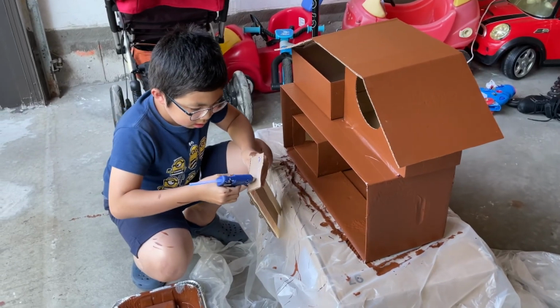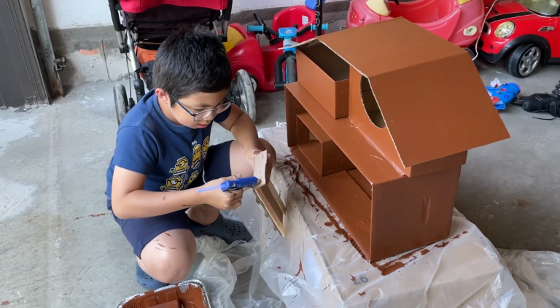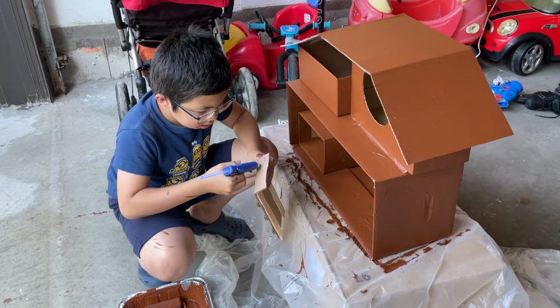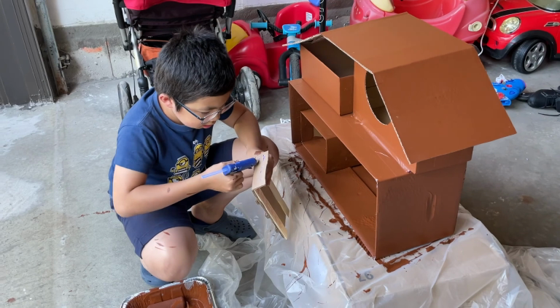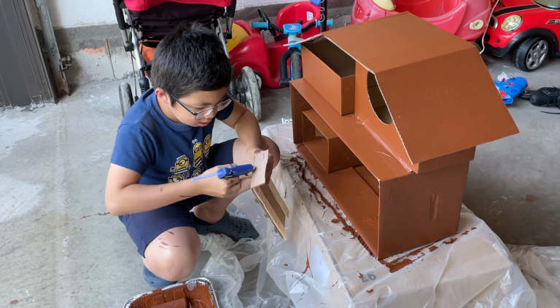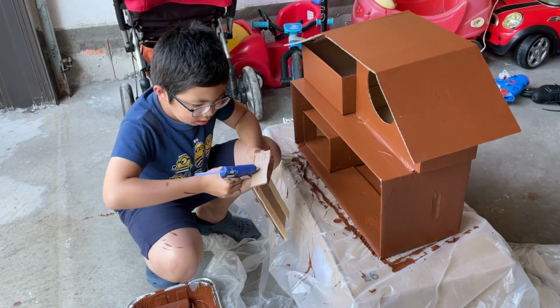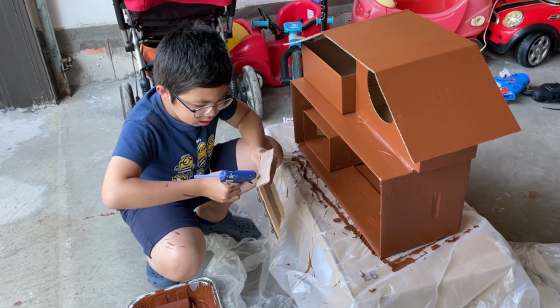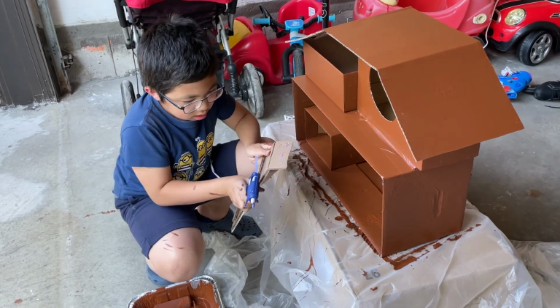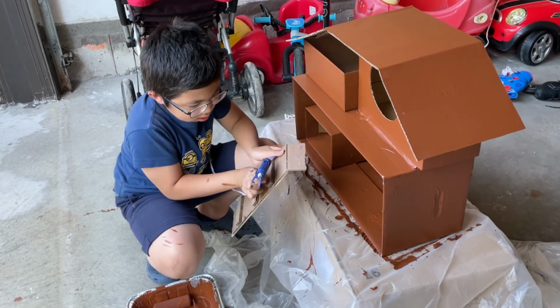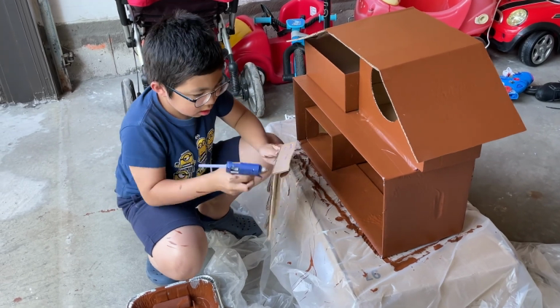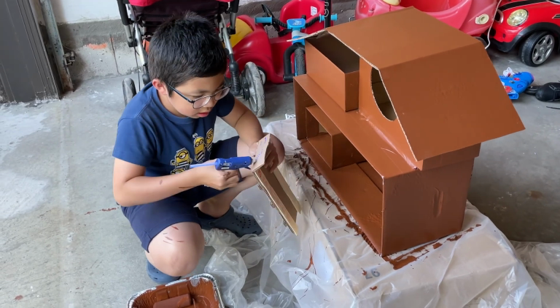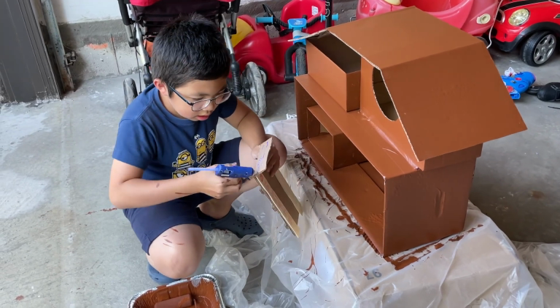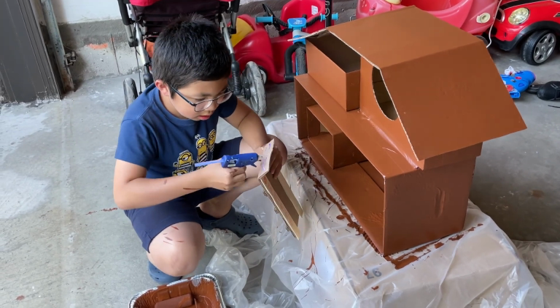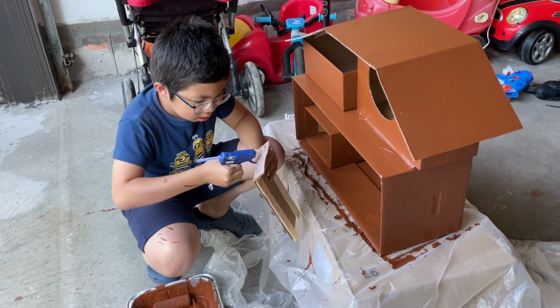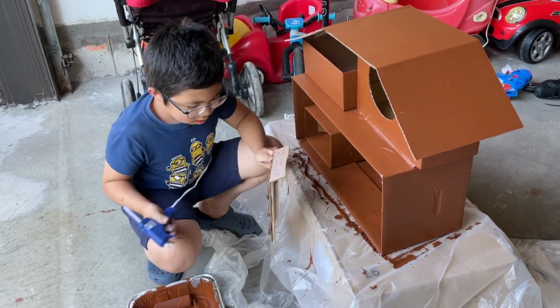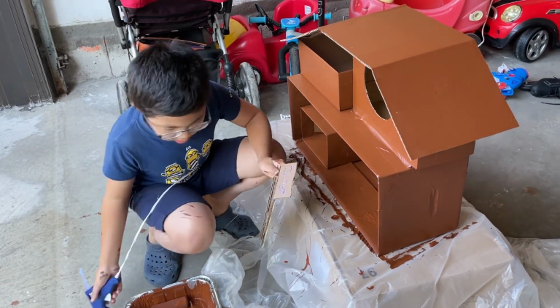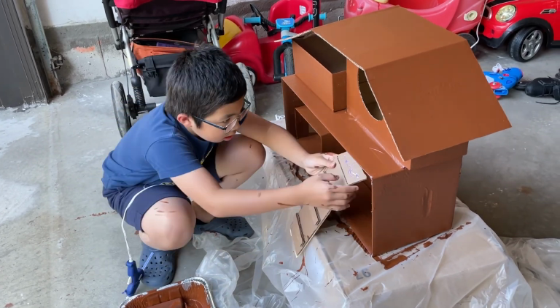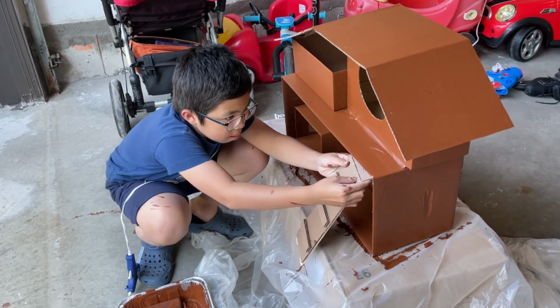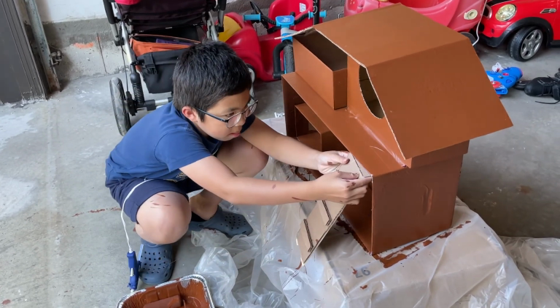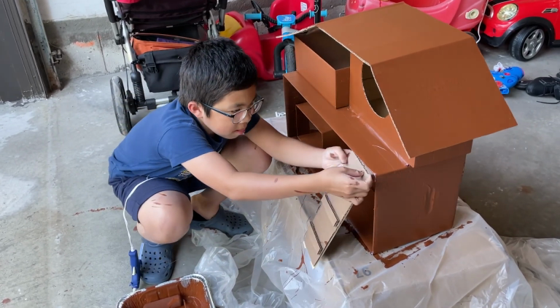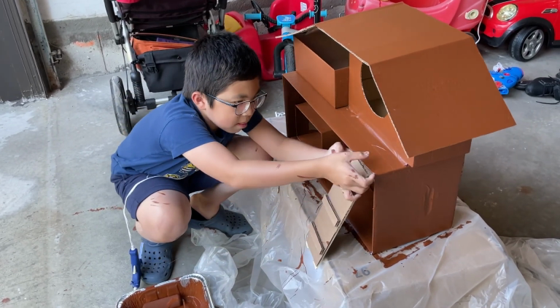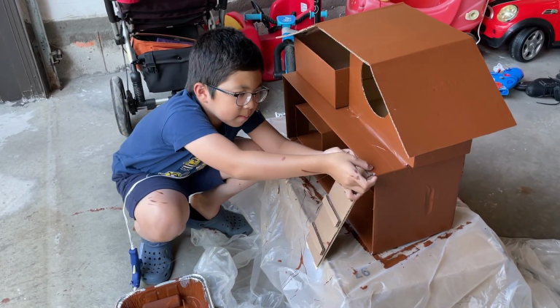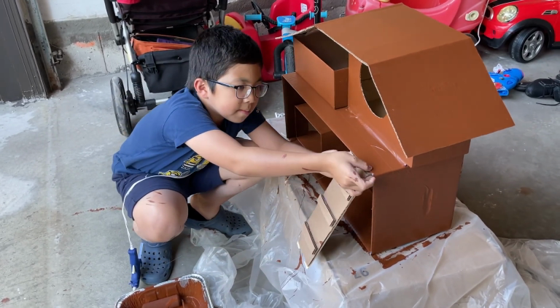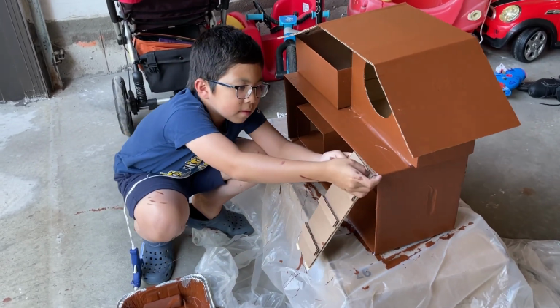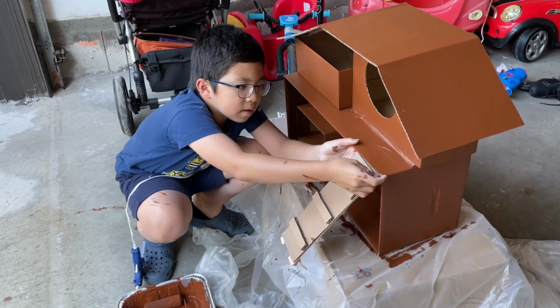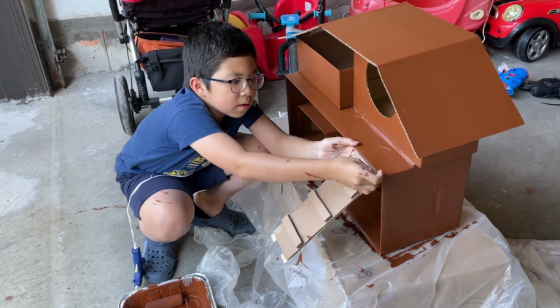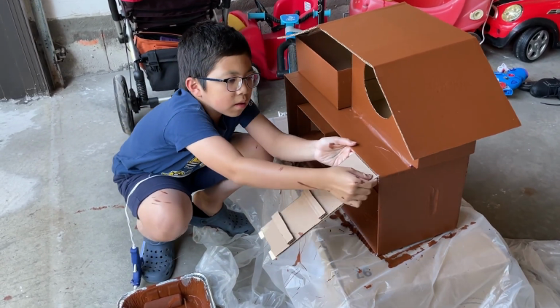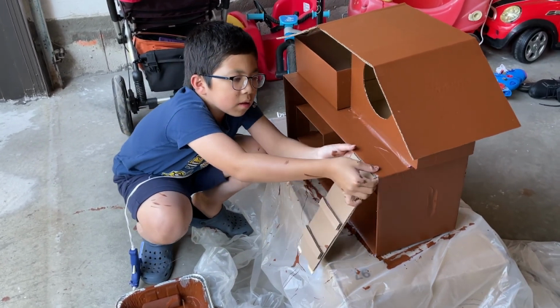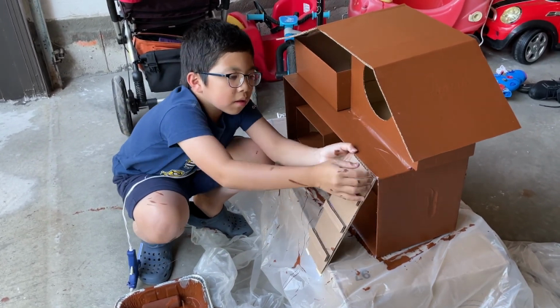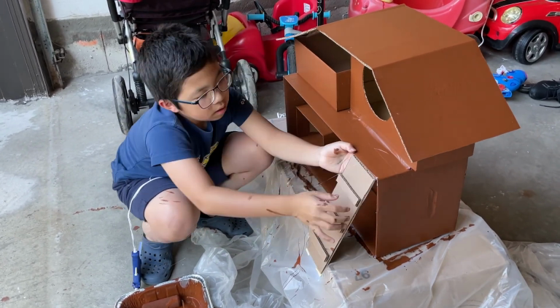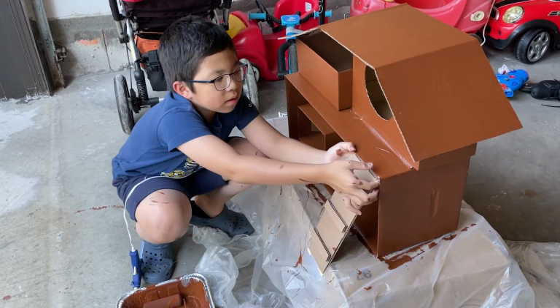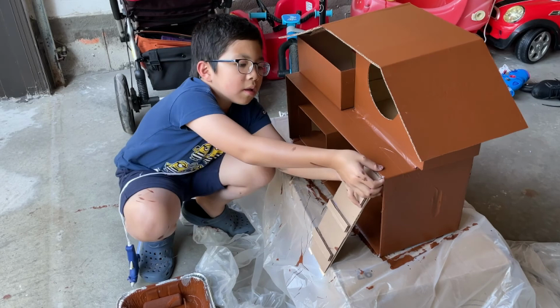I also made a ladder for the cats so that they can go up to the second floor of the whole house.